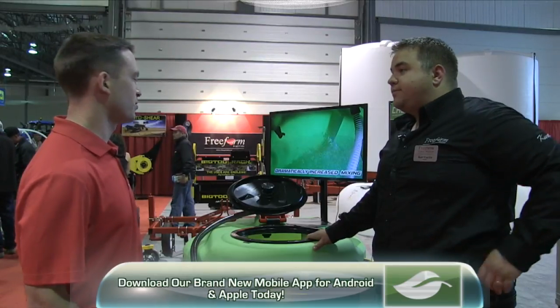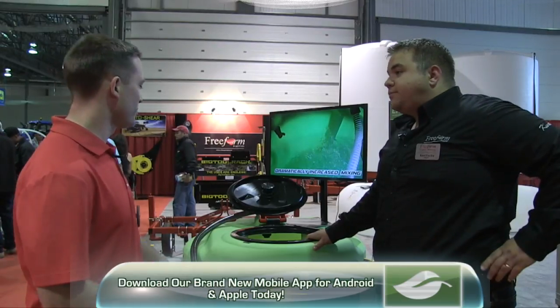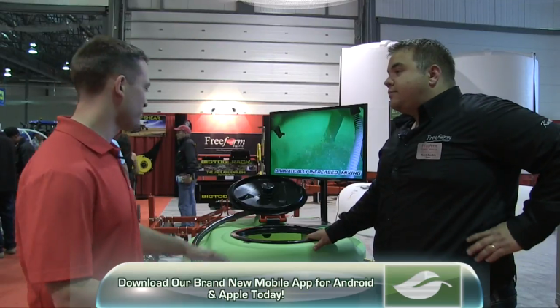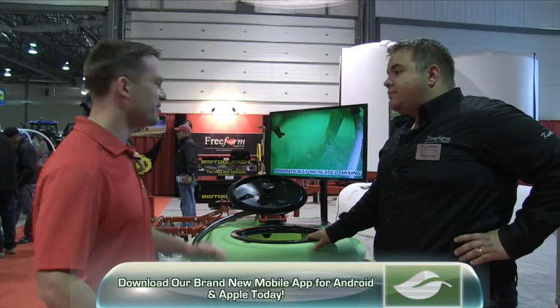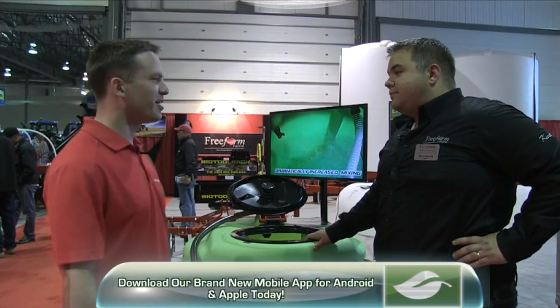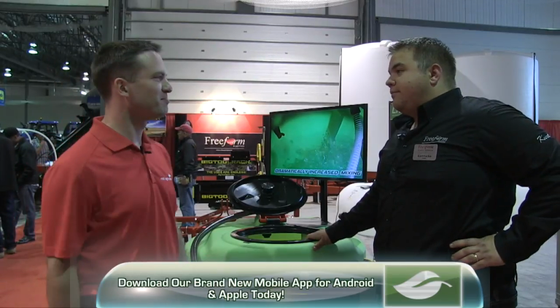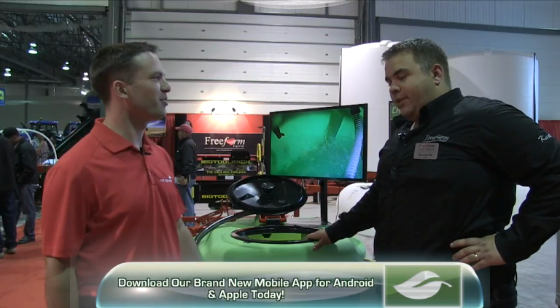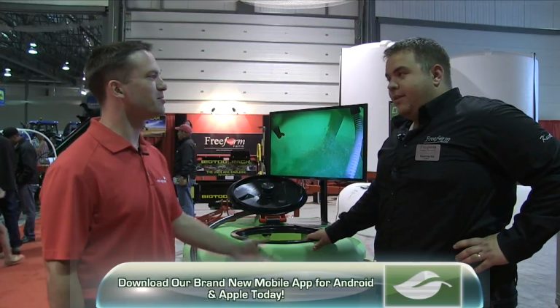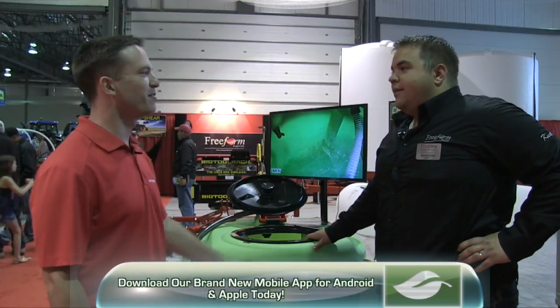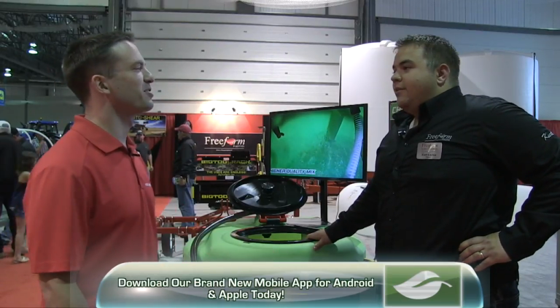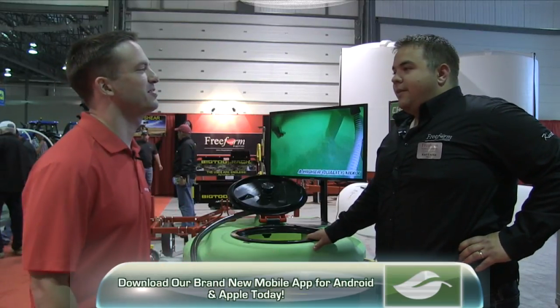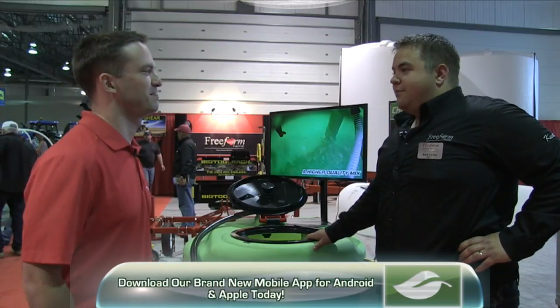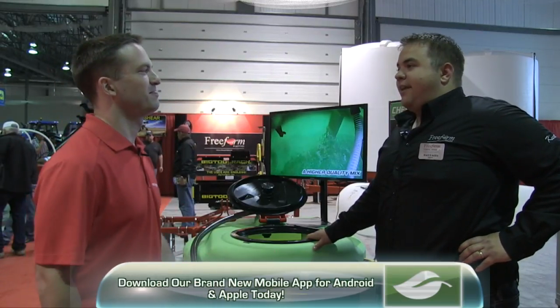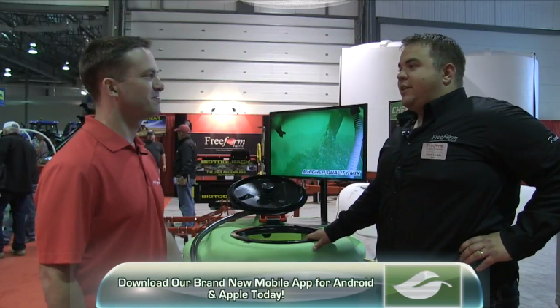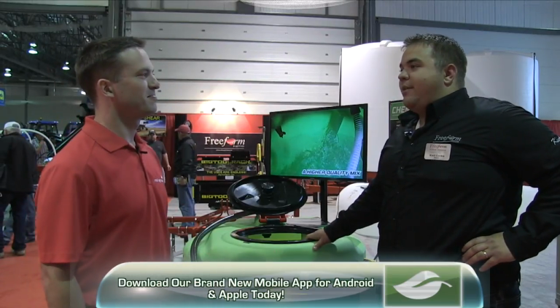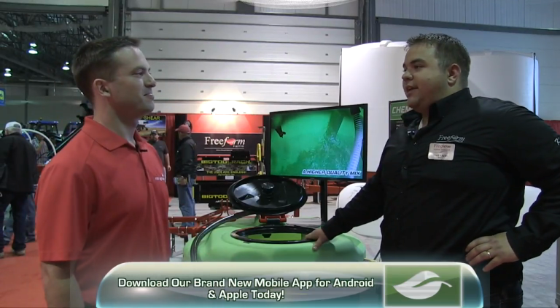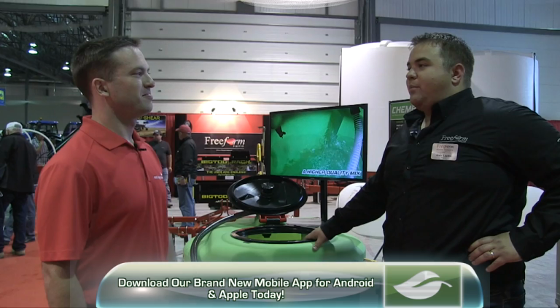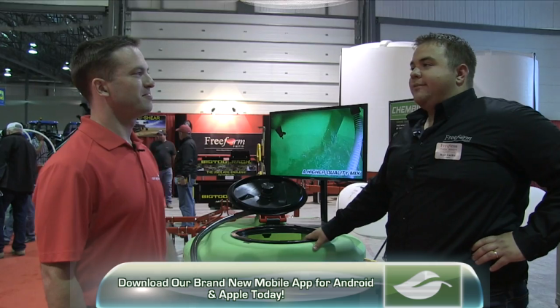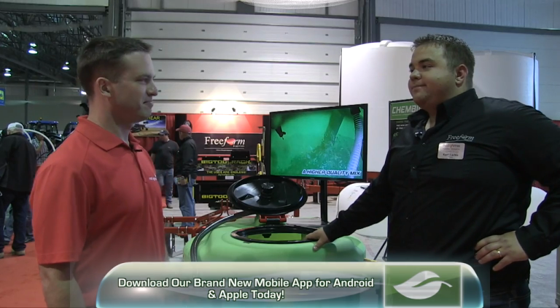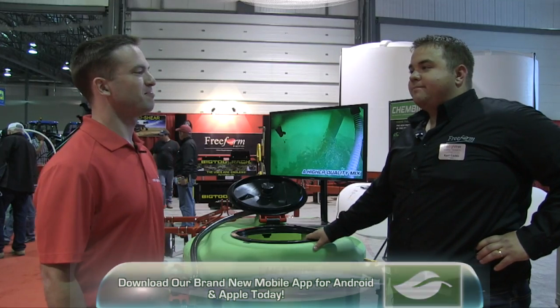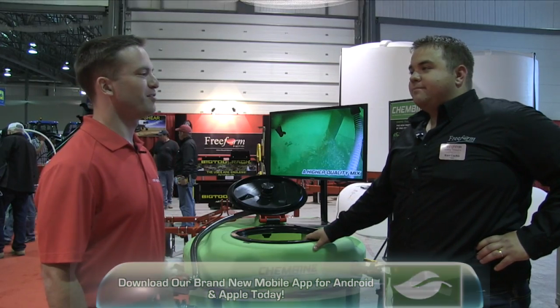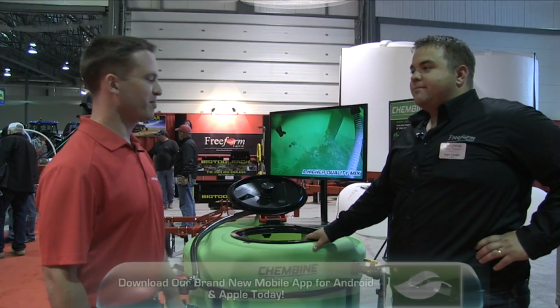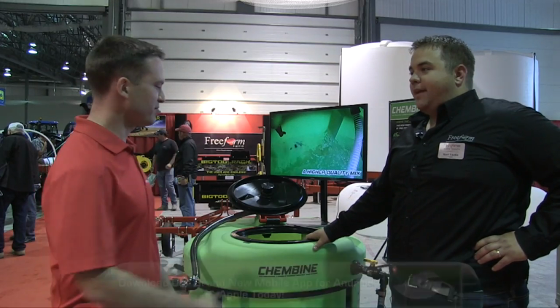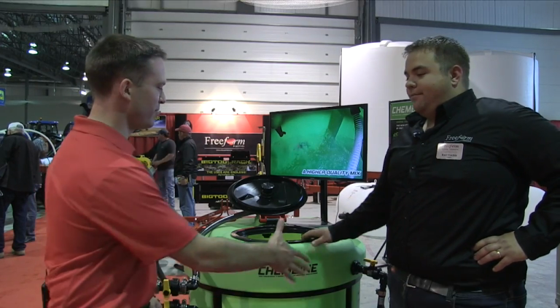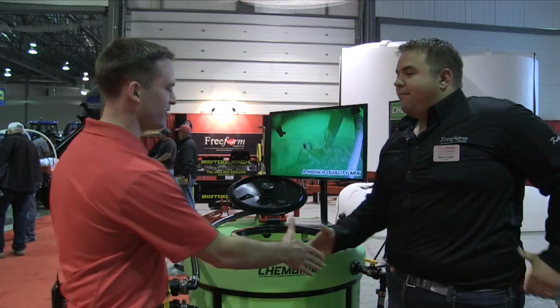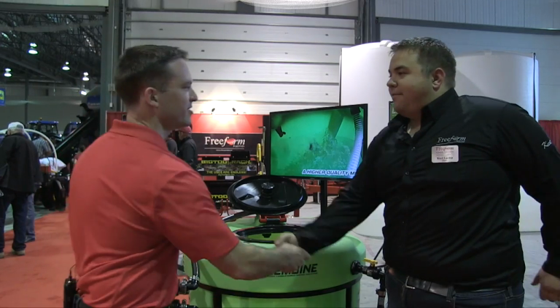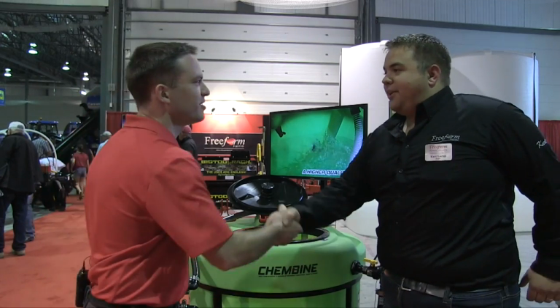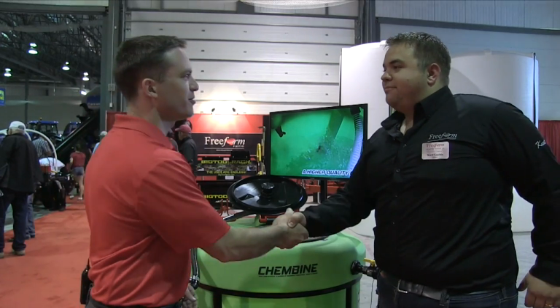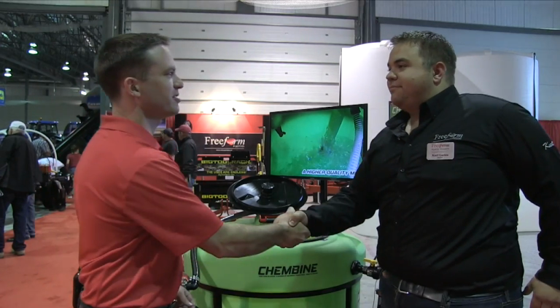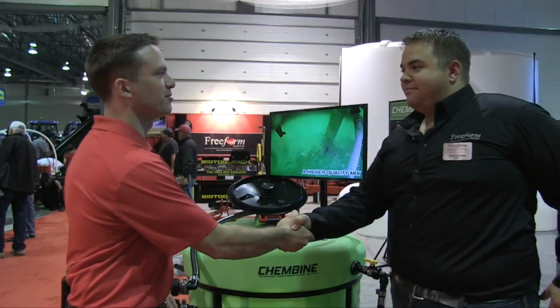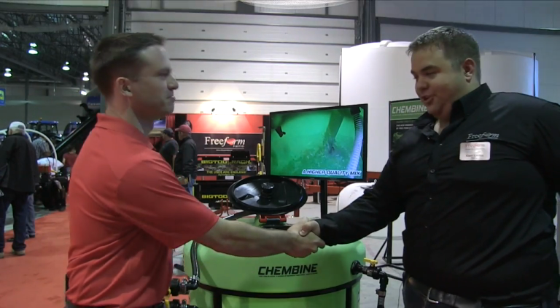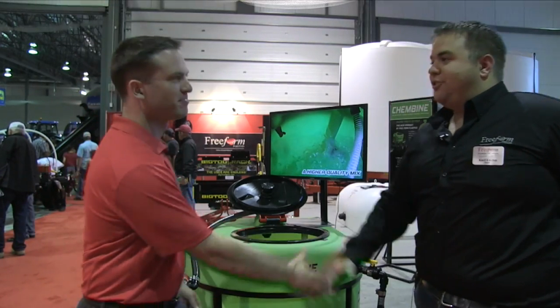So it's all about cutting time and filling the sprayer efficiently — saving time and saving money. Perfect, thanks for your time Kirk. Thank you.